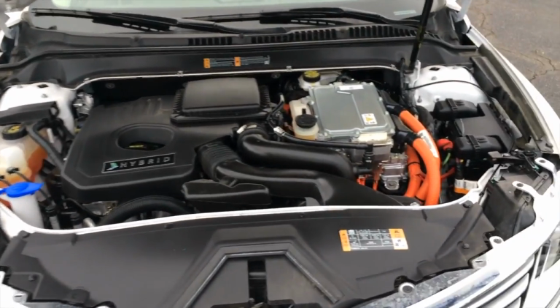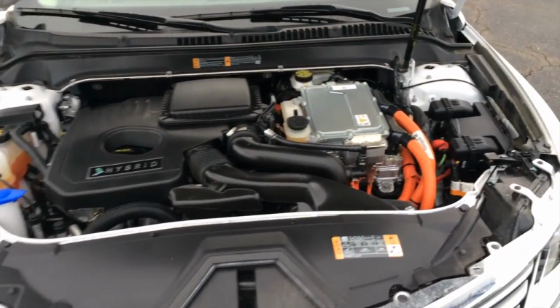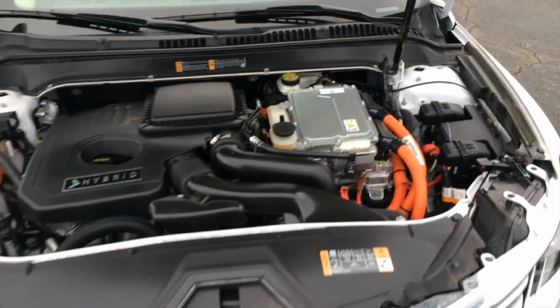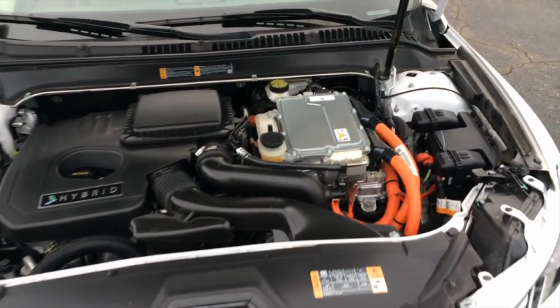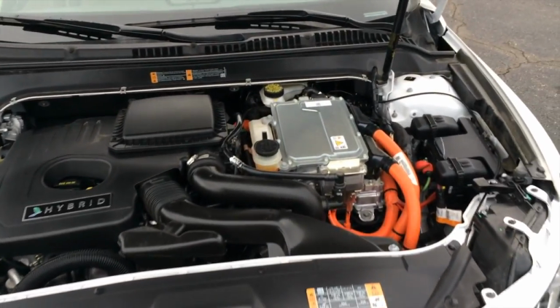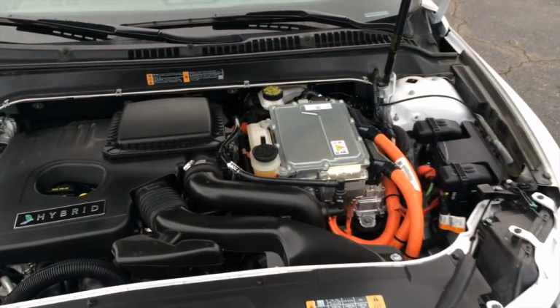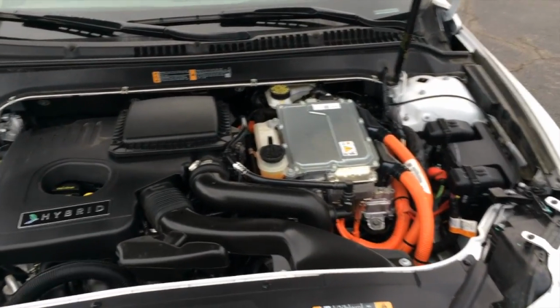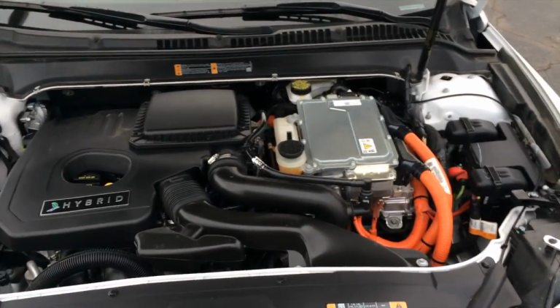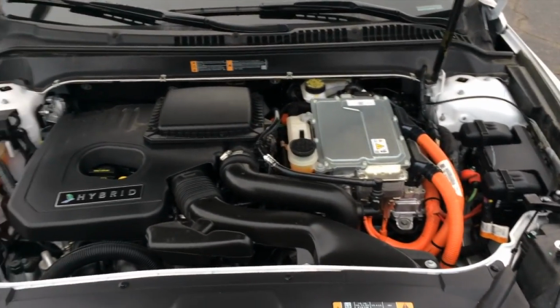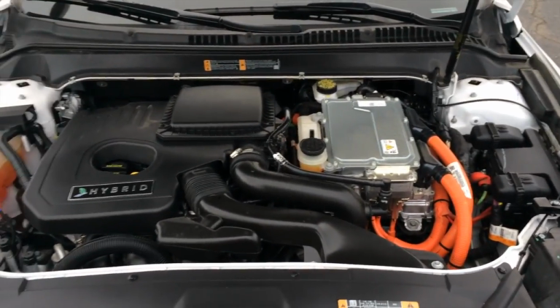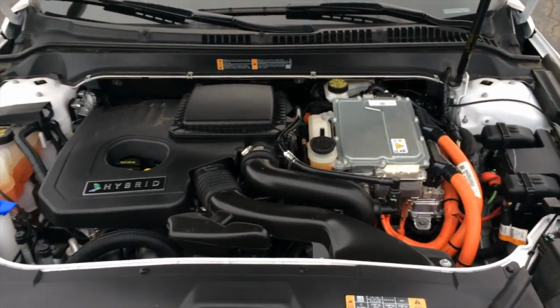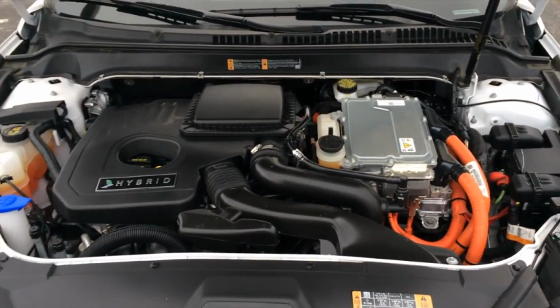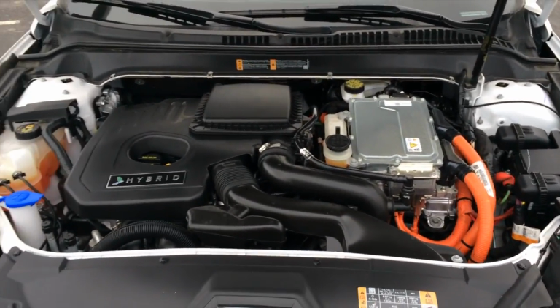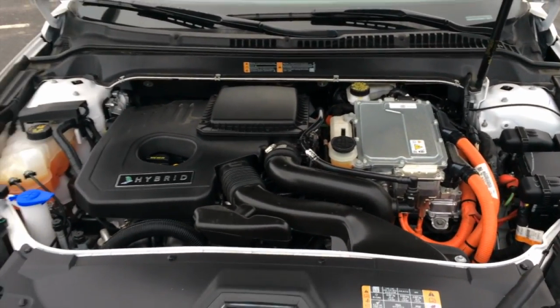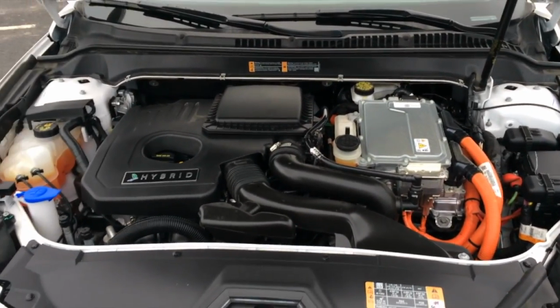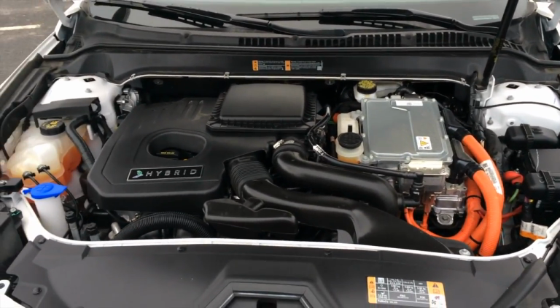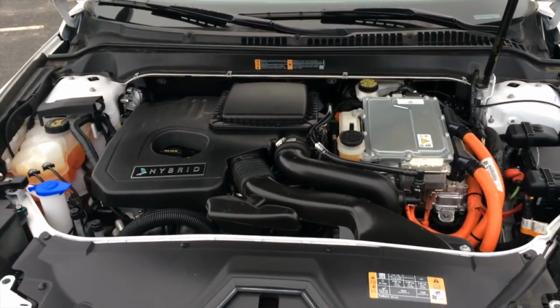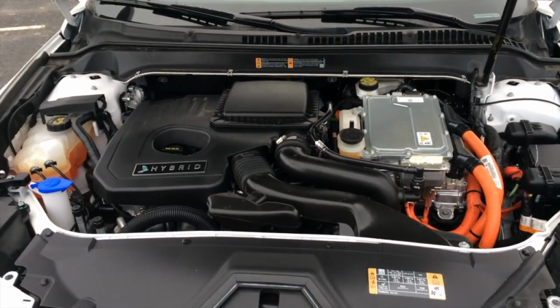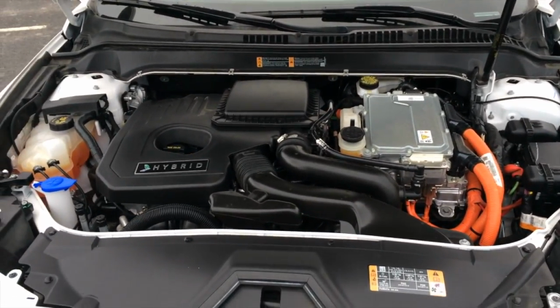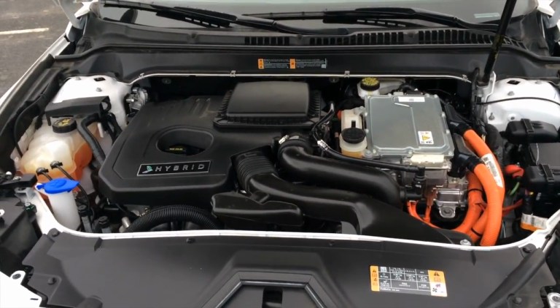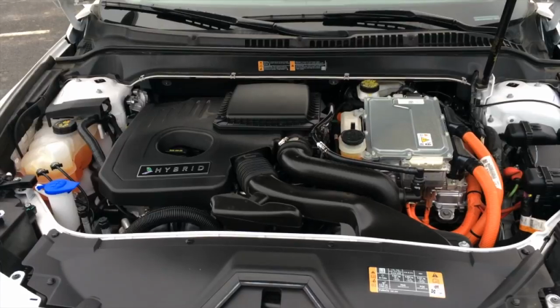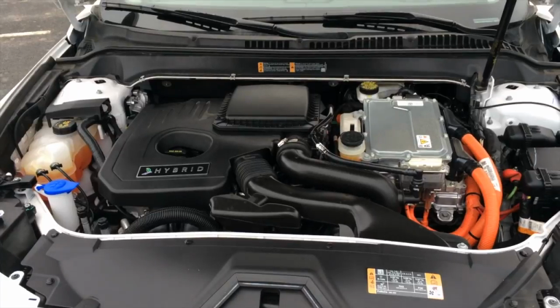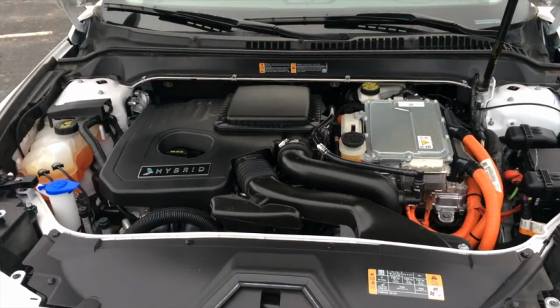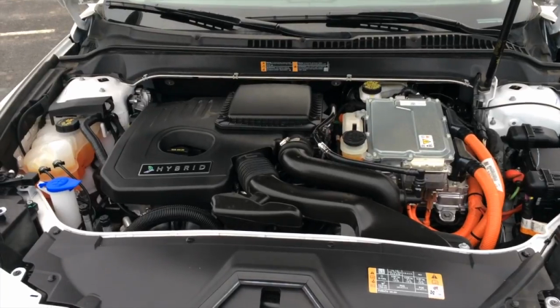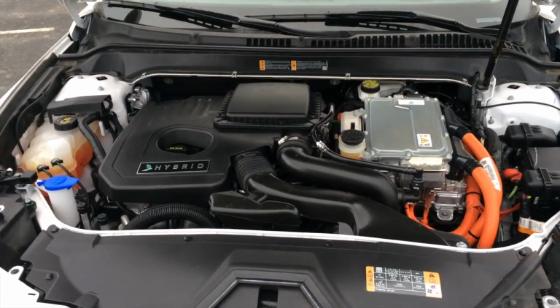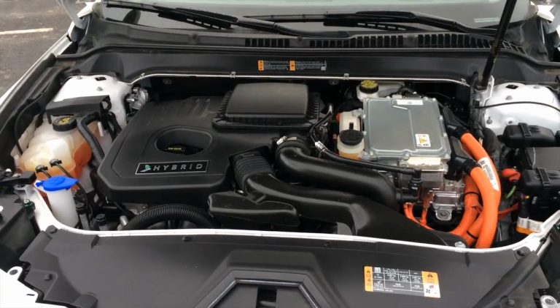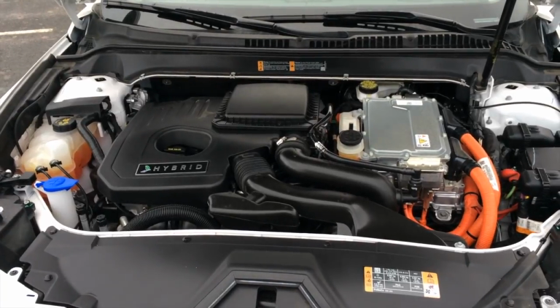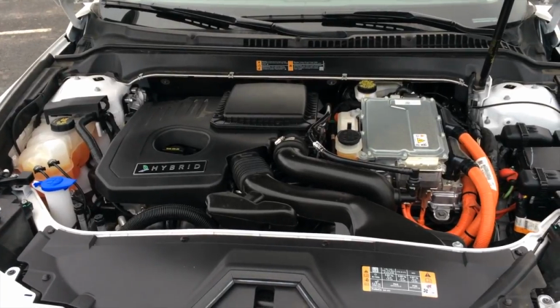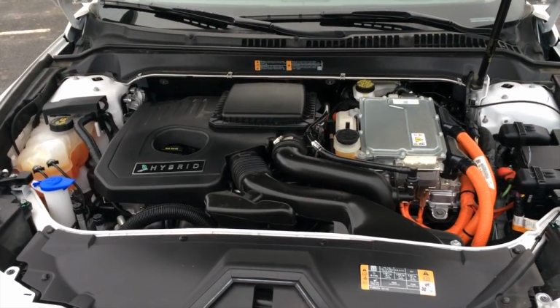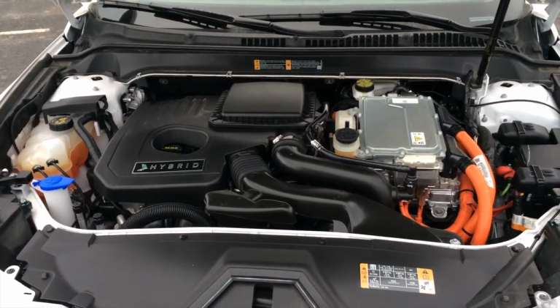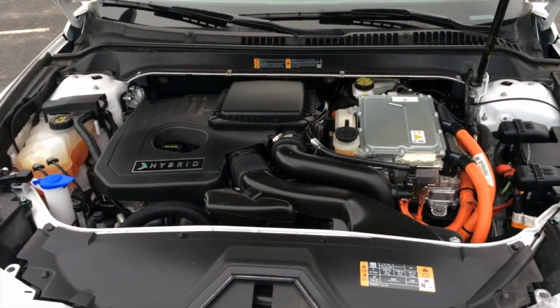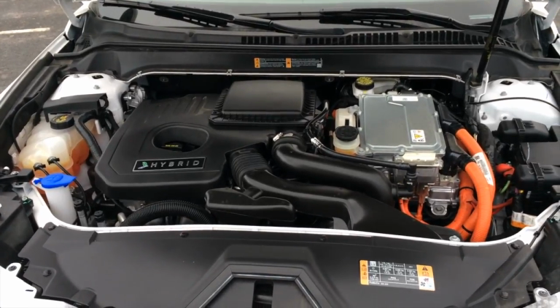The hybrid system is hooked up to an electric motor, producing 188 horsepower and 129 pound-feet of torque.